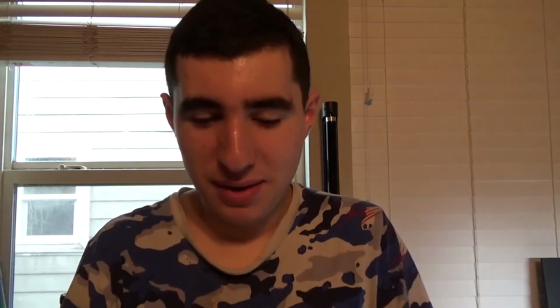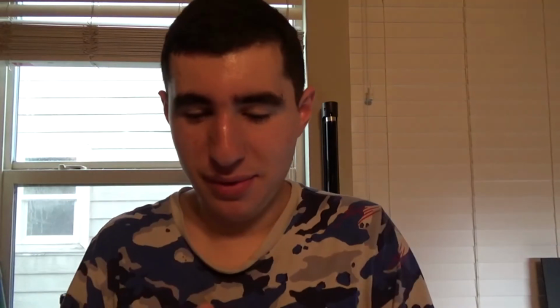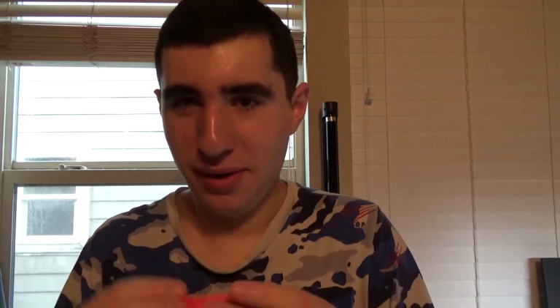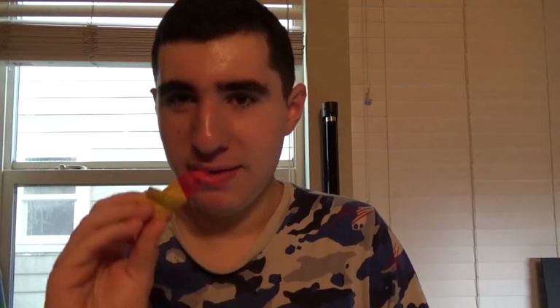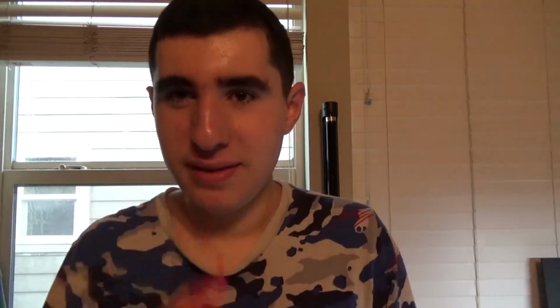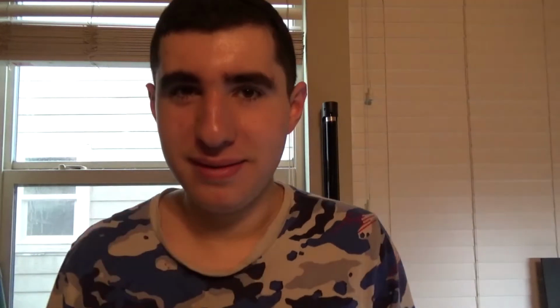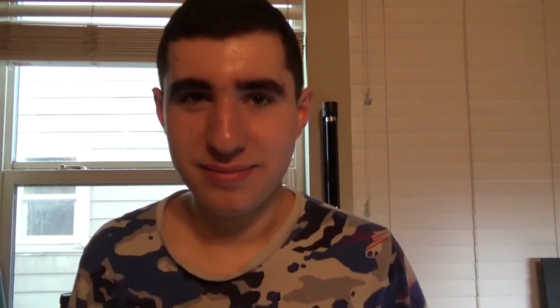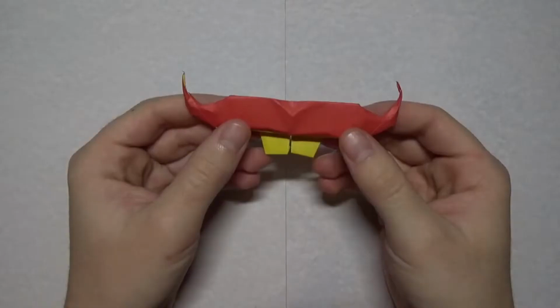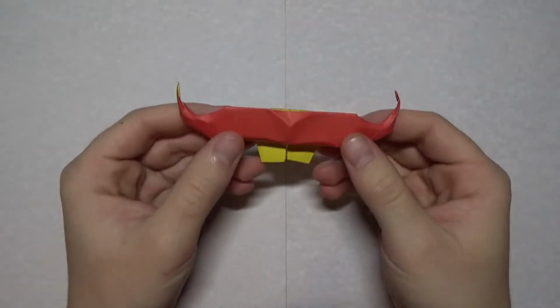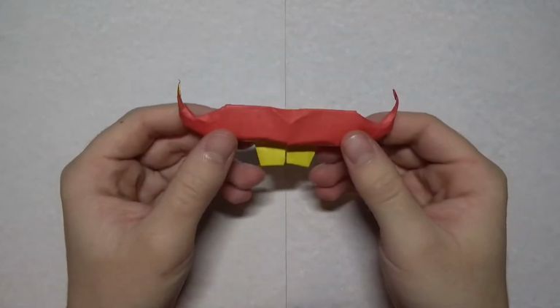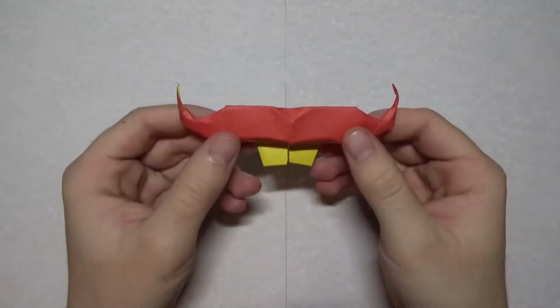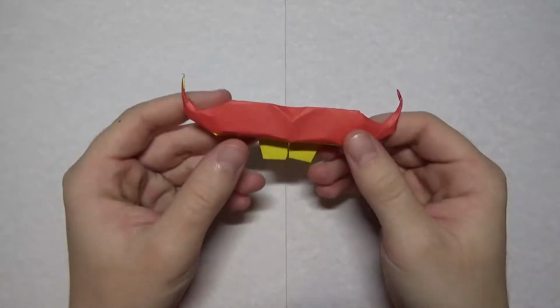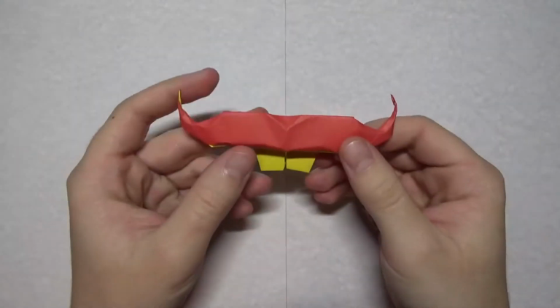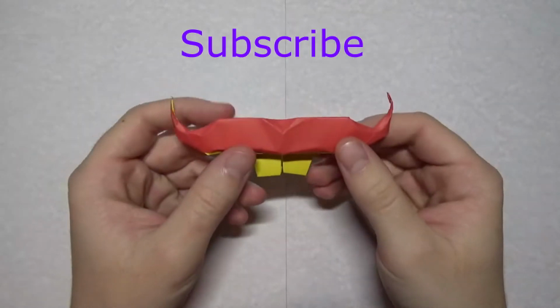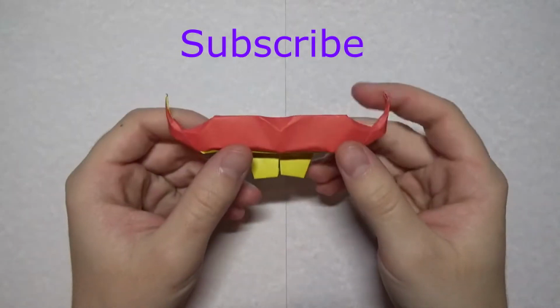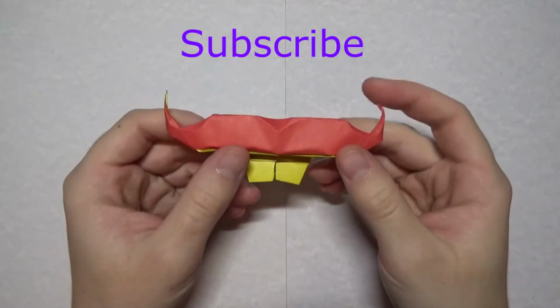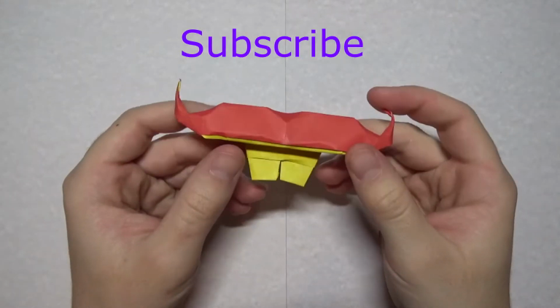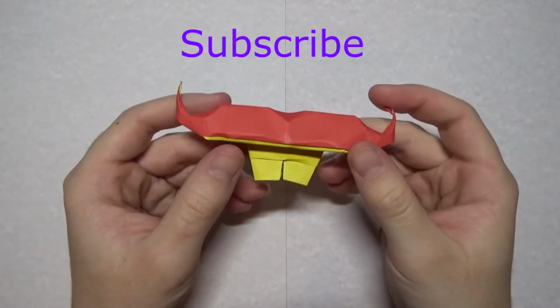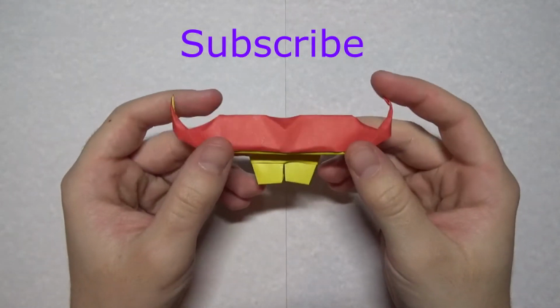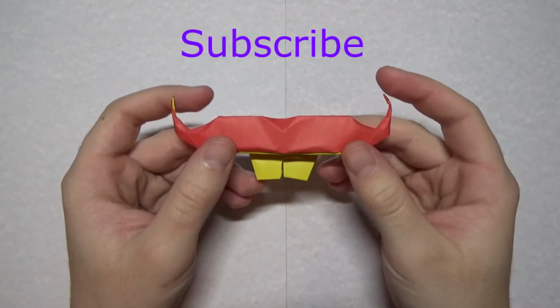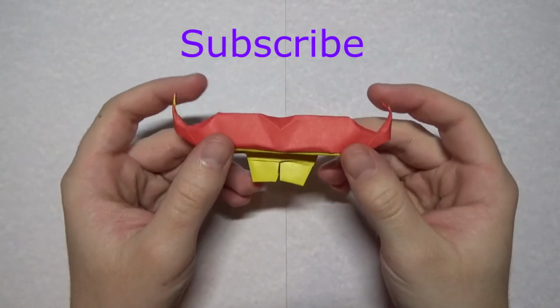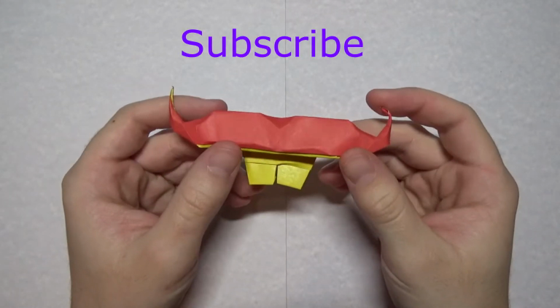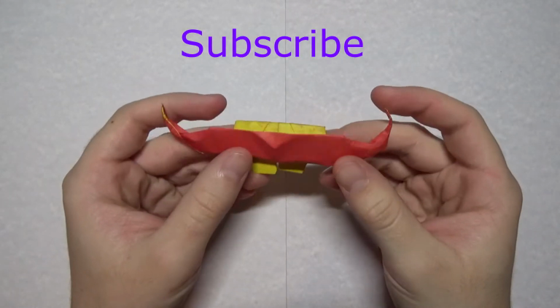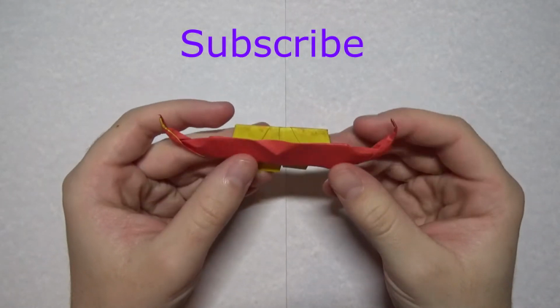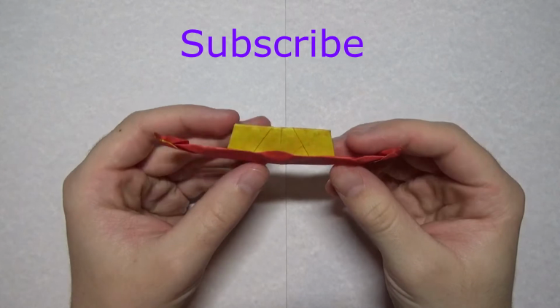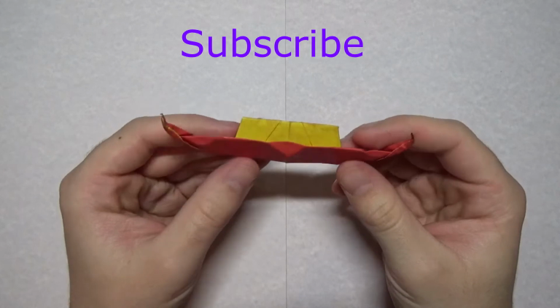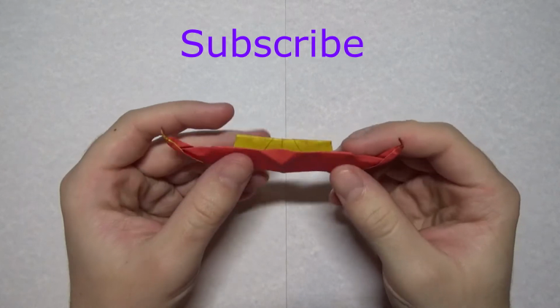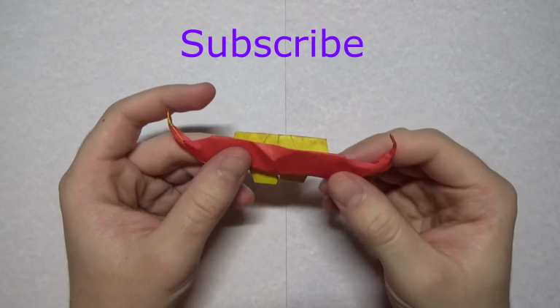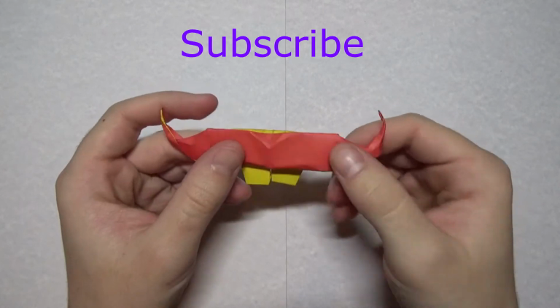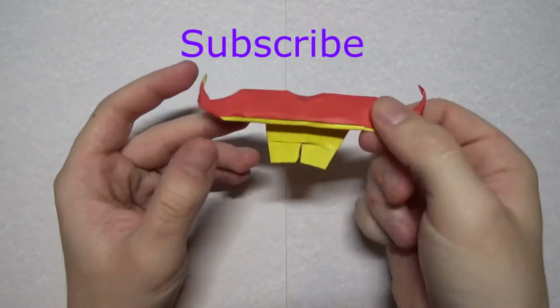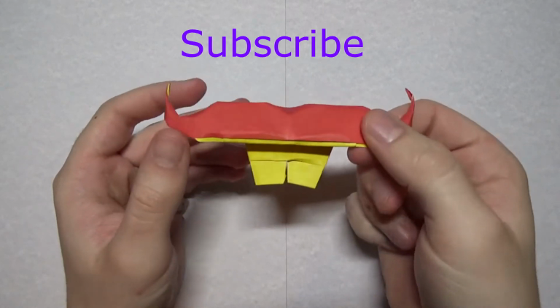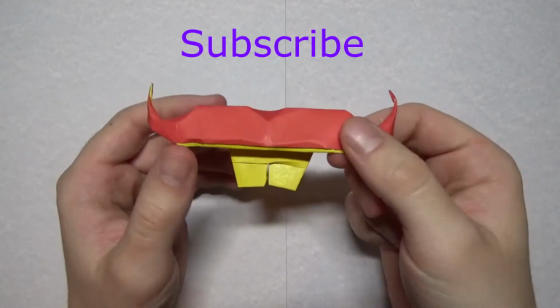So there you have it. That's pretty much it. Hope you guys enjoyed this demo. Make sure you subscribe and let me know what you think.